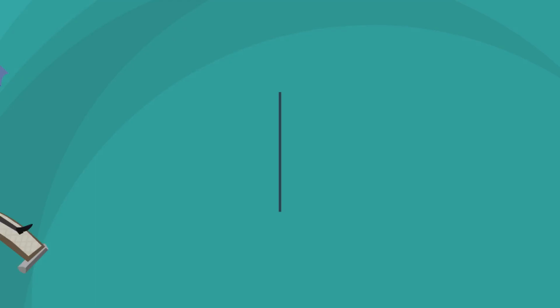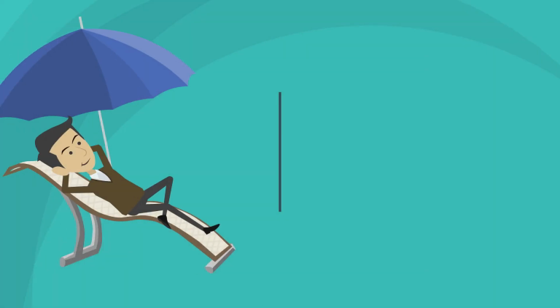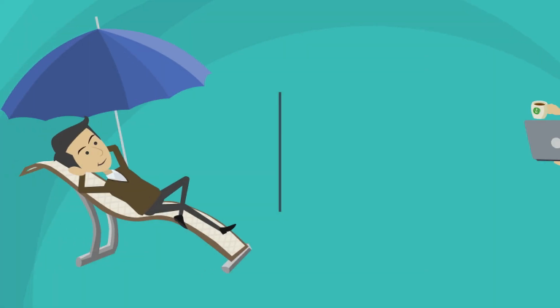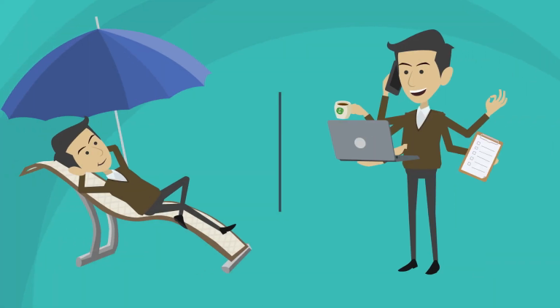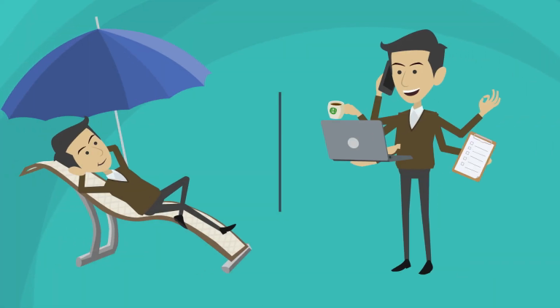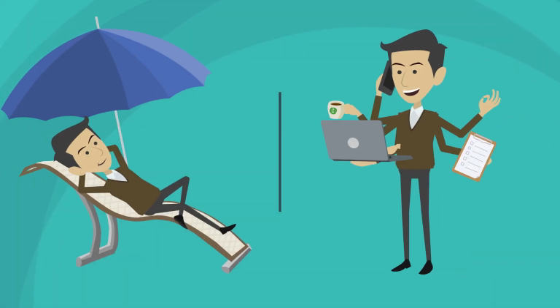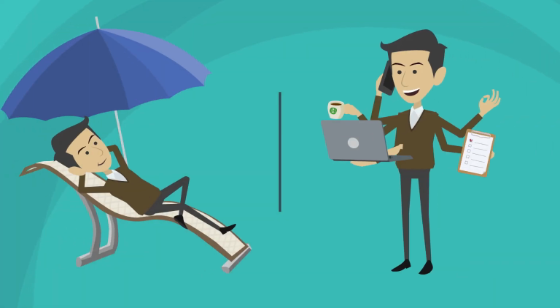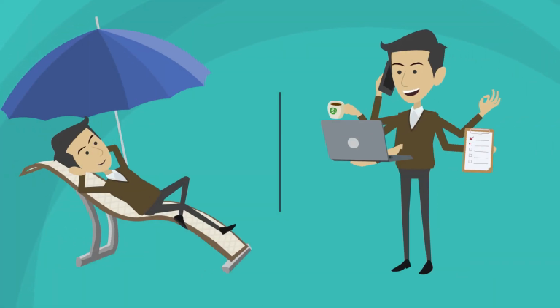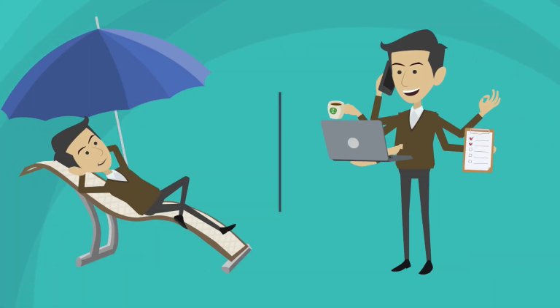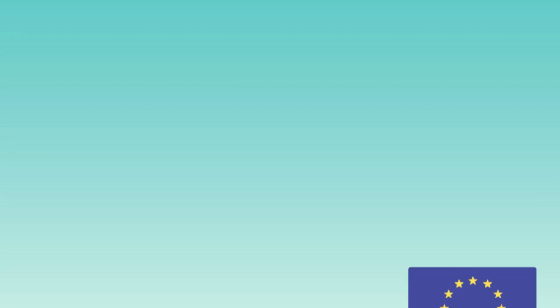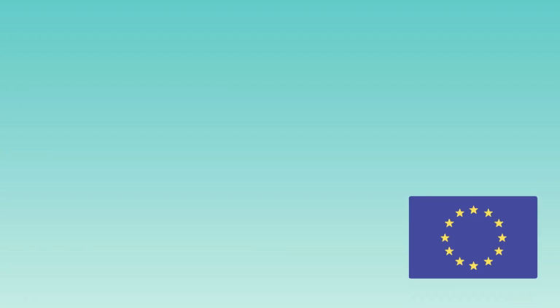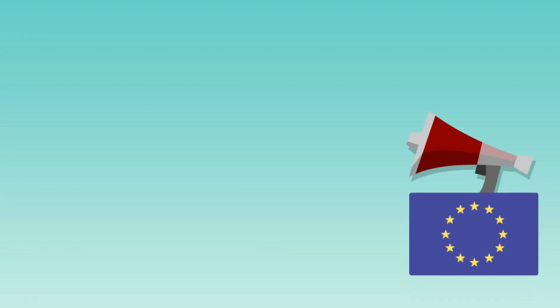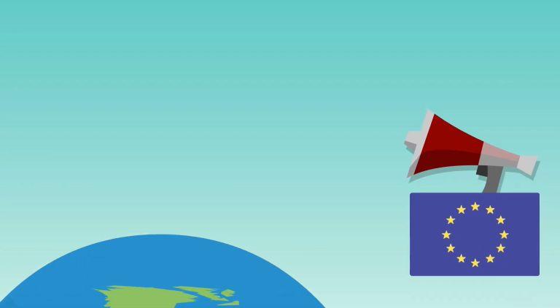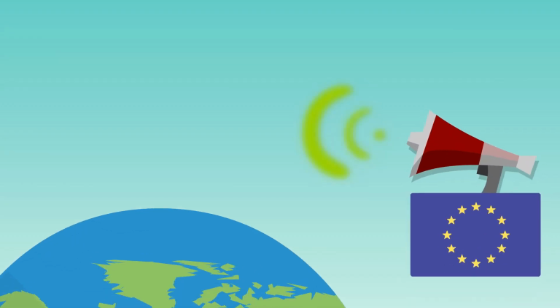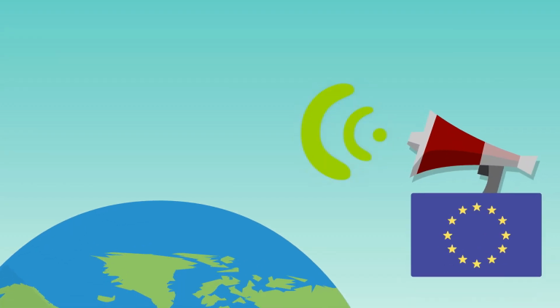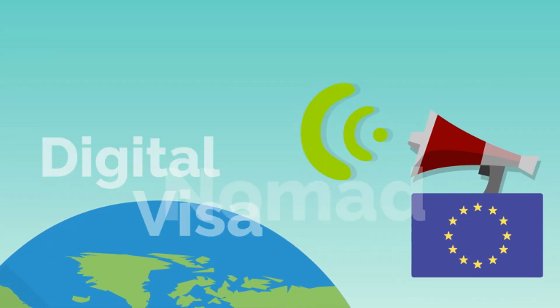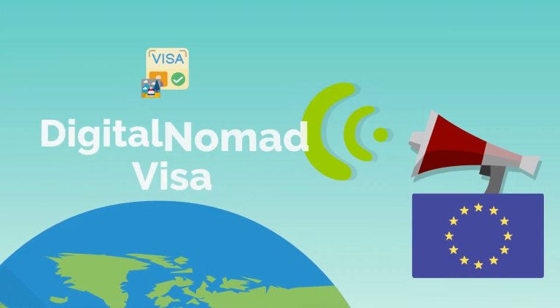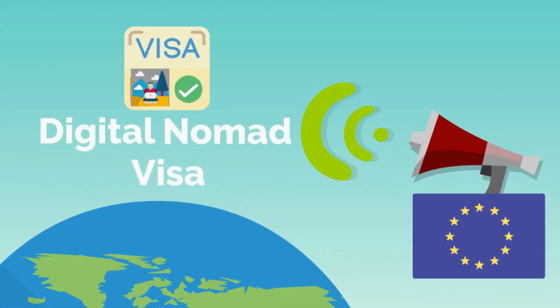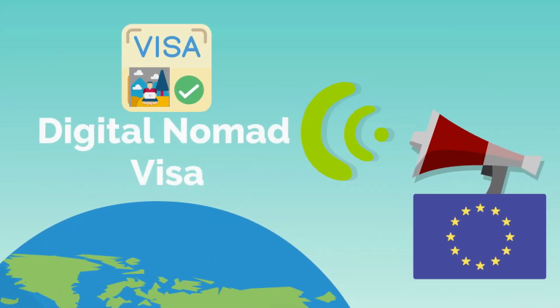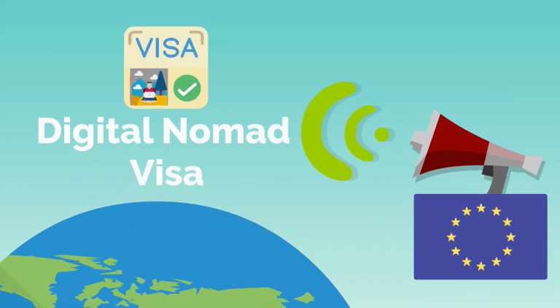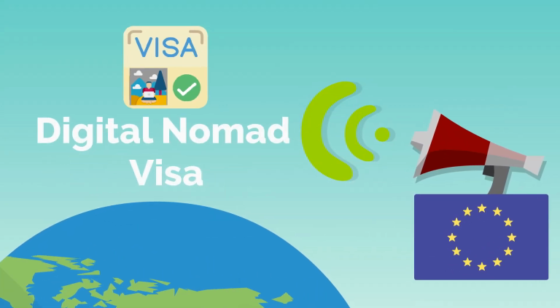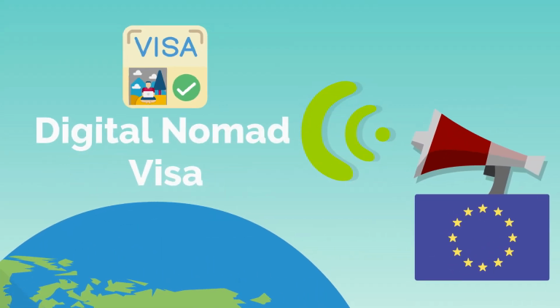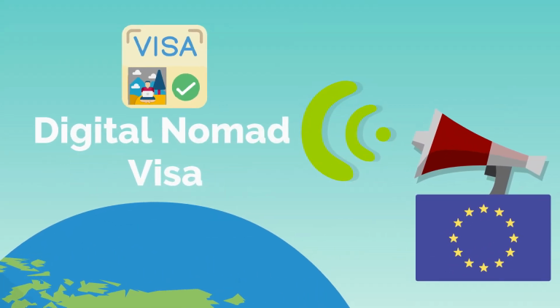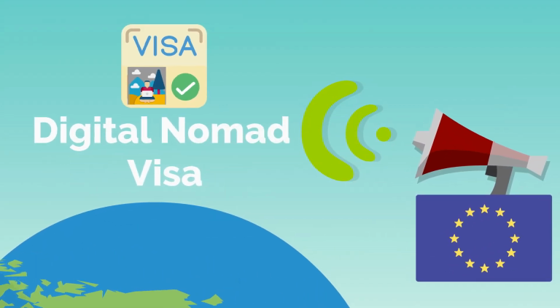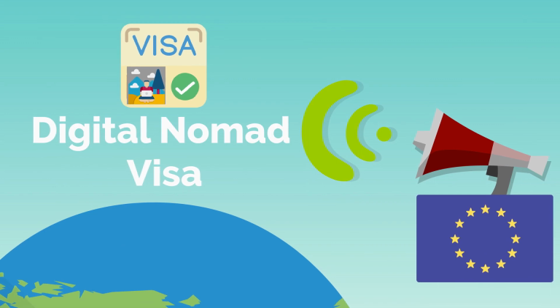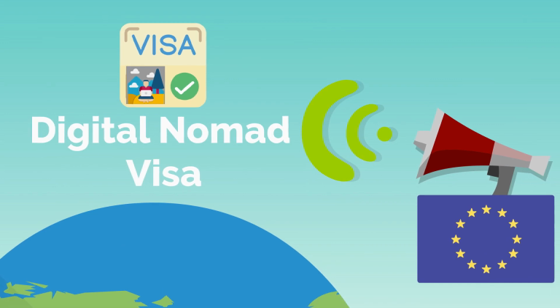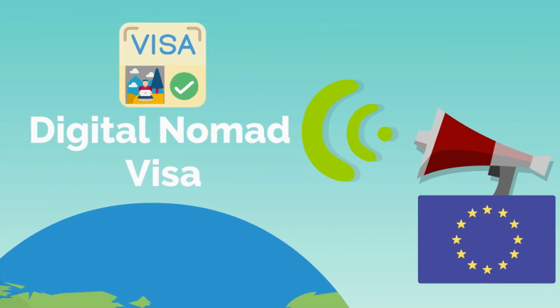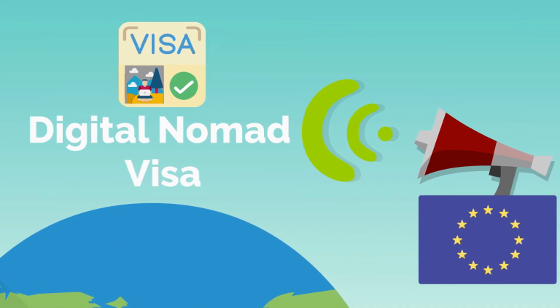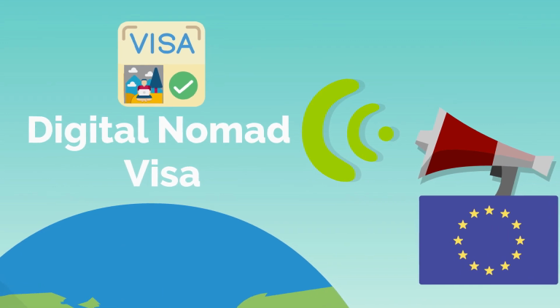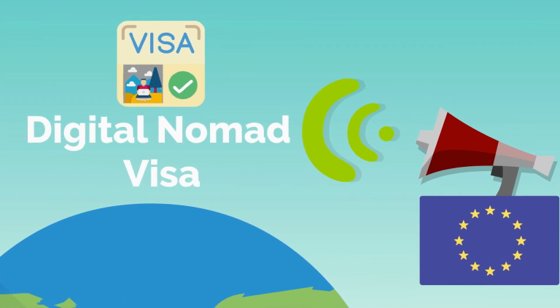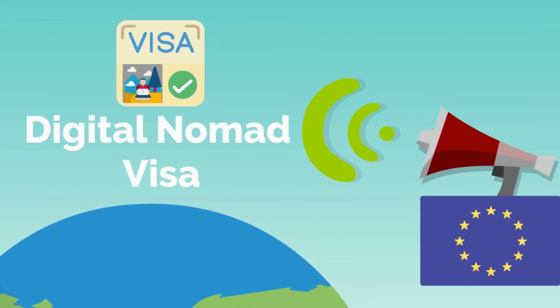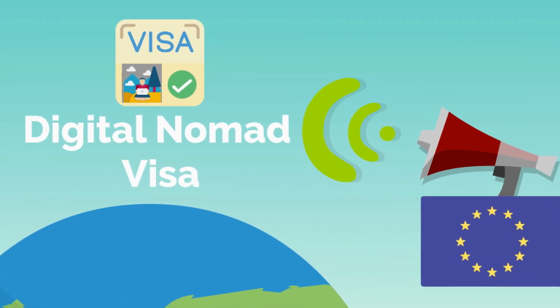Want to live and work in Europe? Here is a list of European countries offering digital nomad visas to foreign nationals.